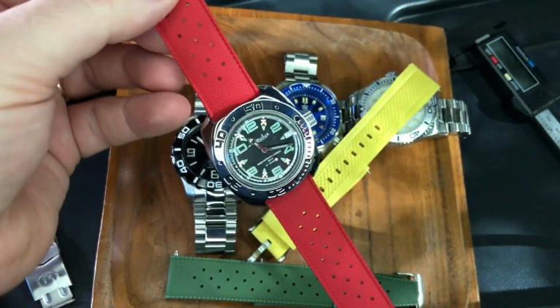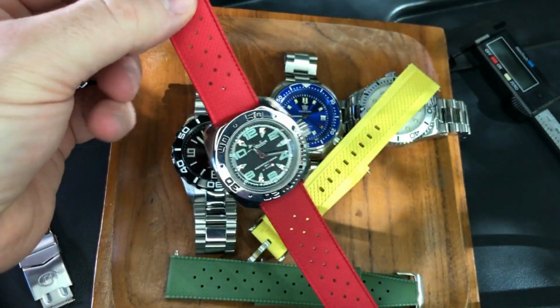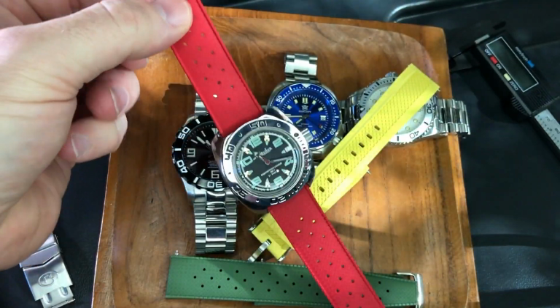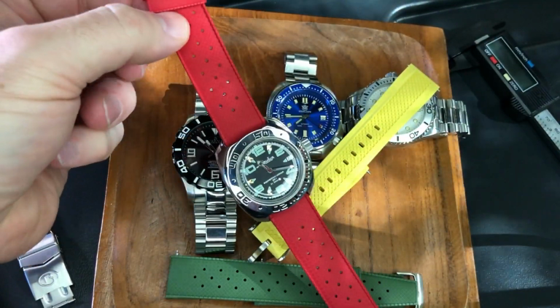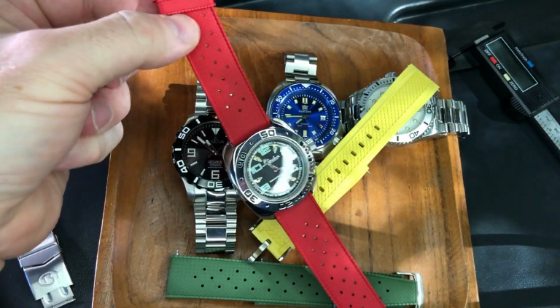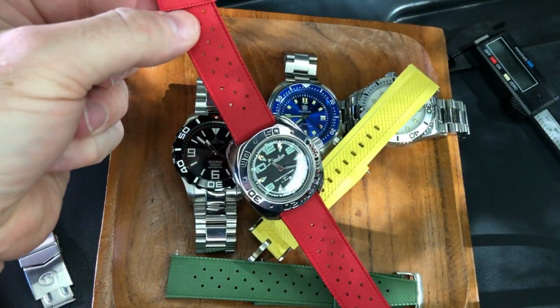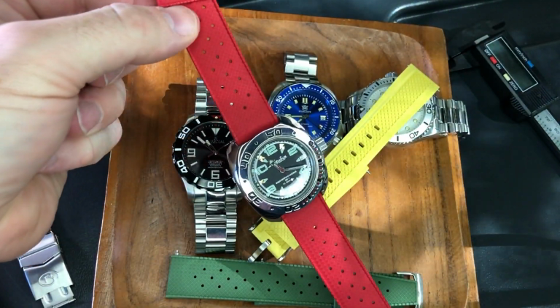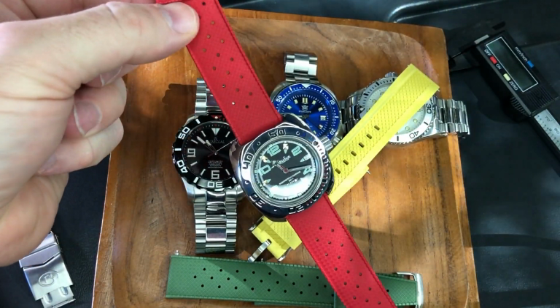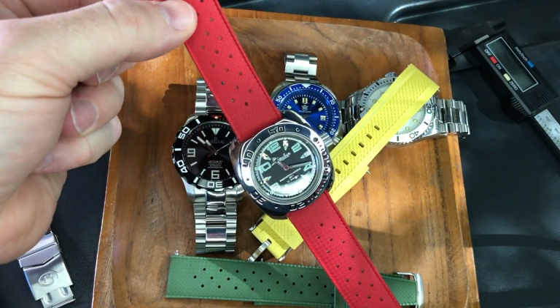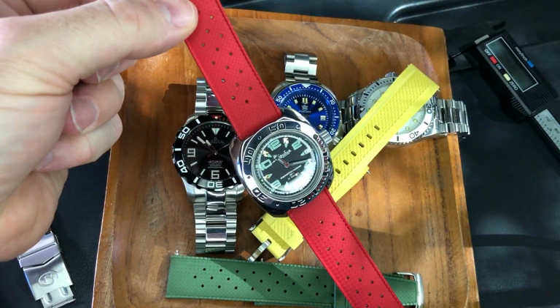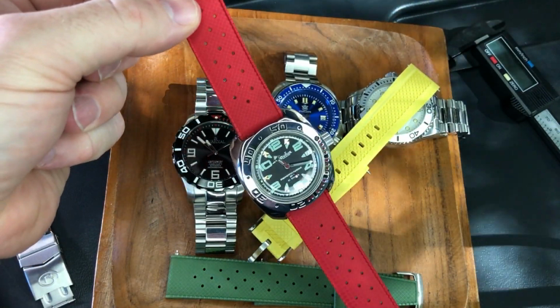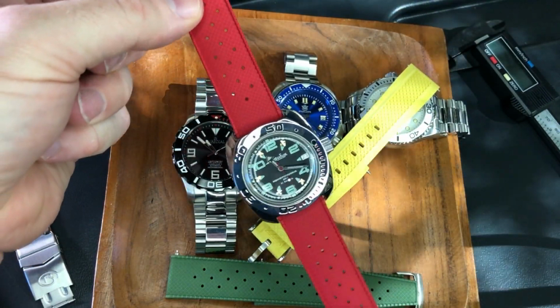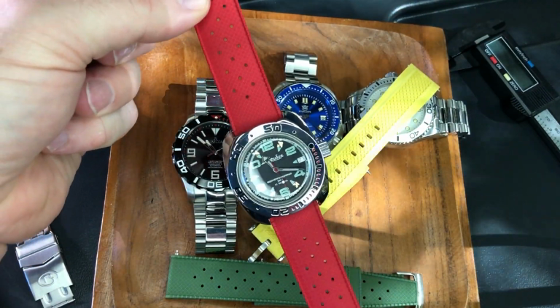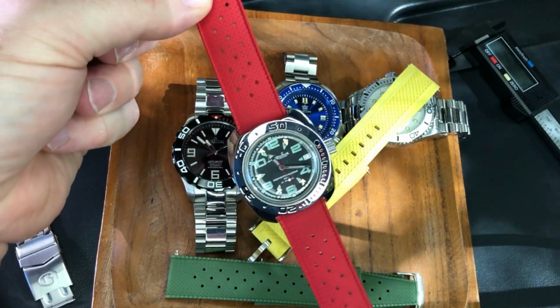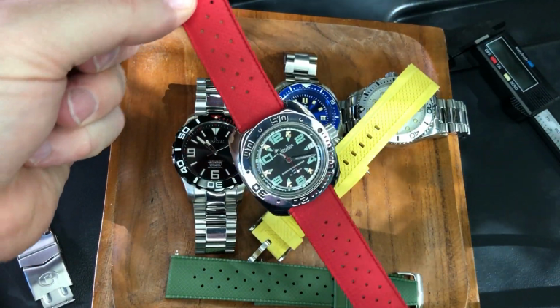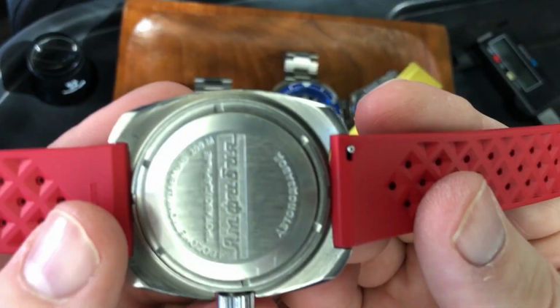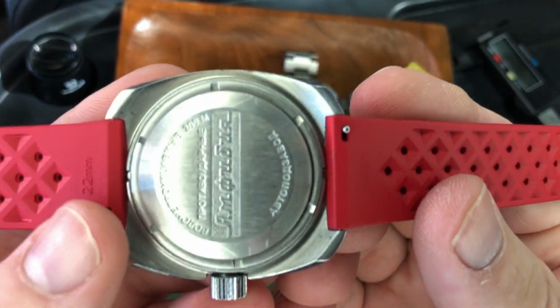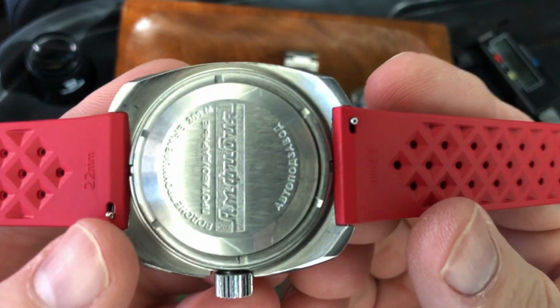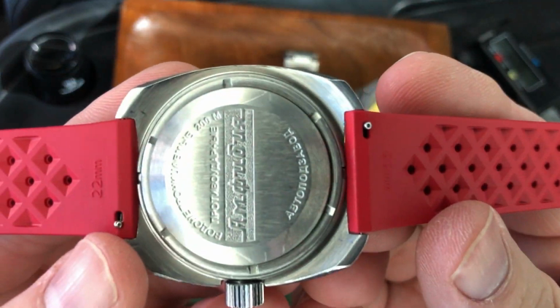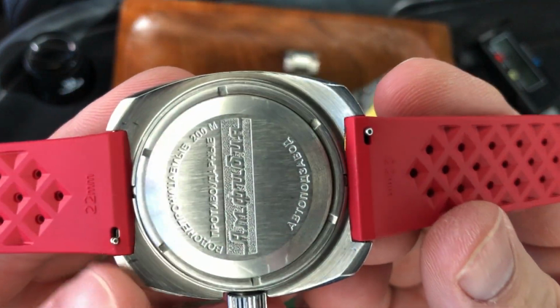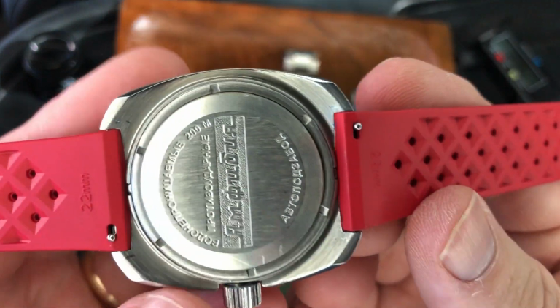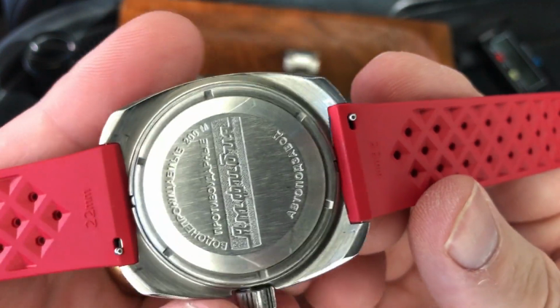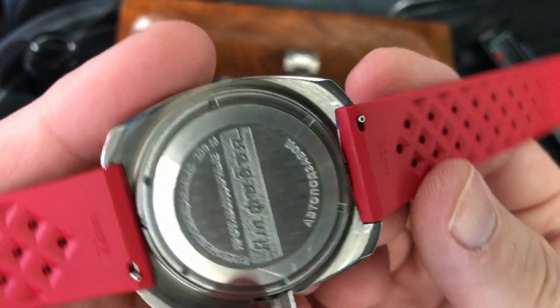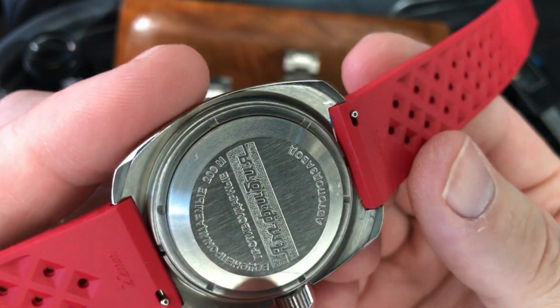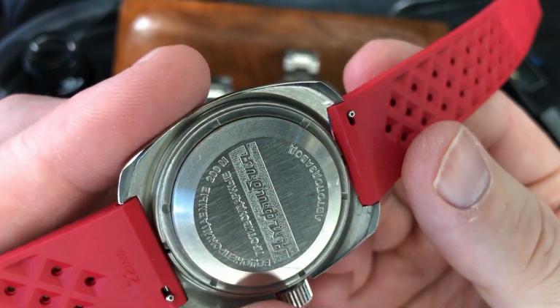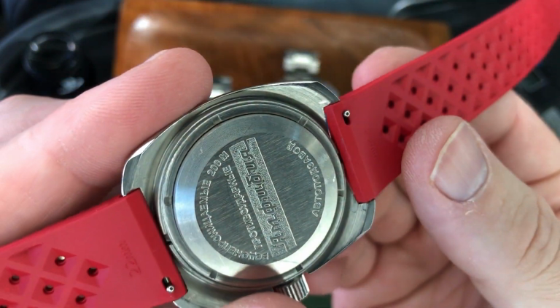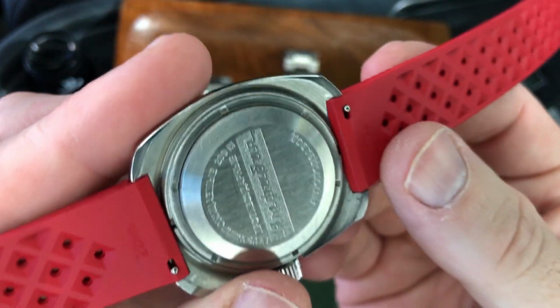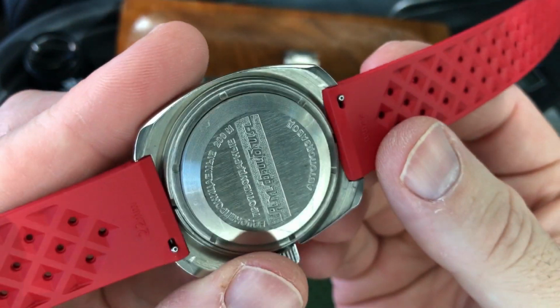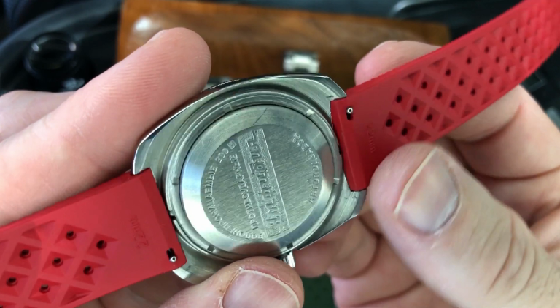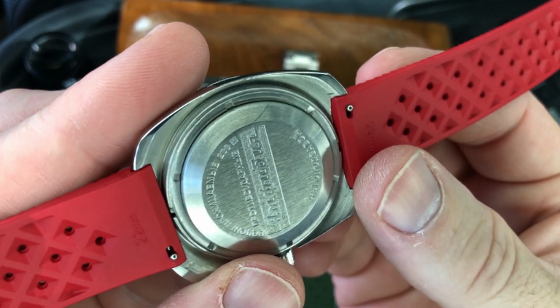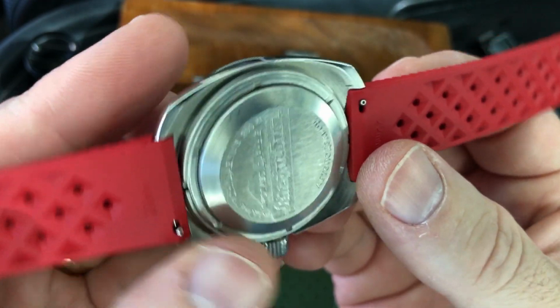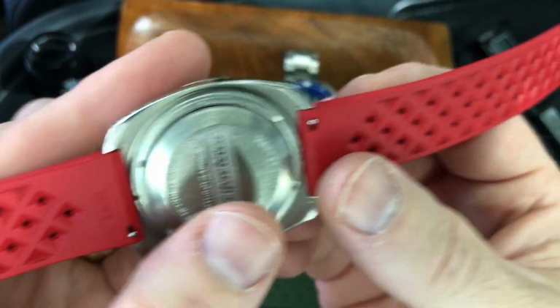That's a completely different watch now. Let me show you the underside too.